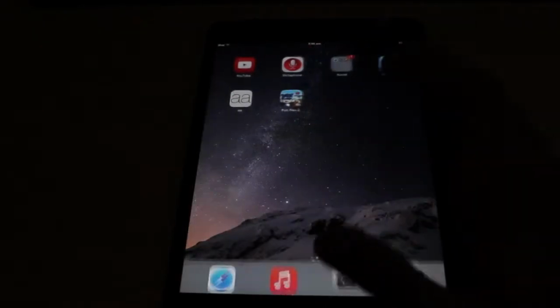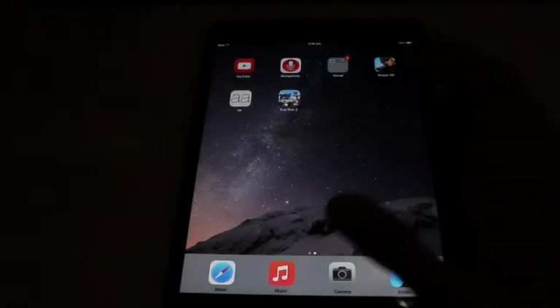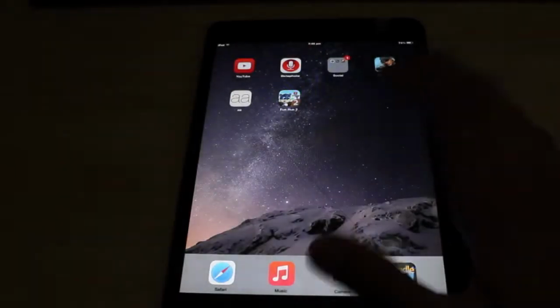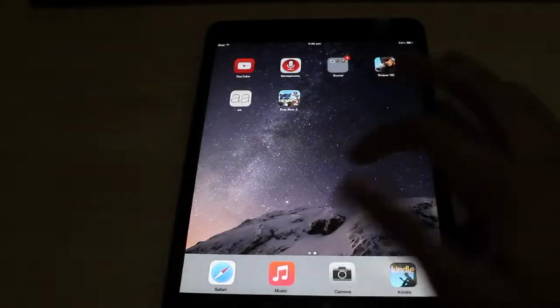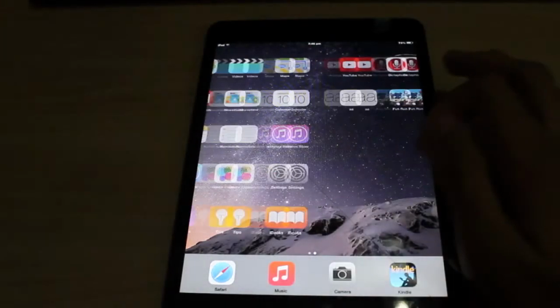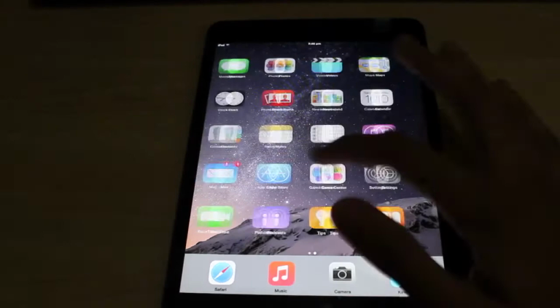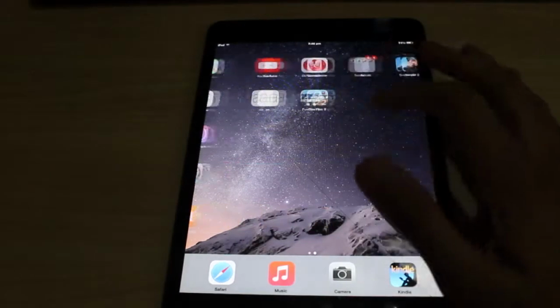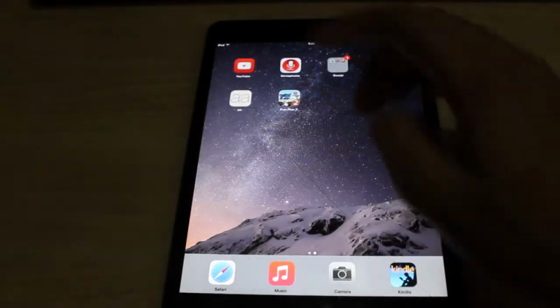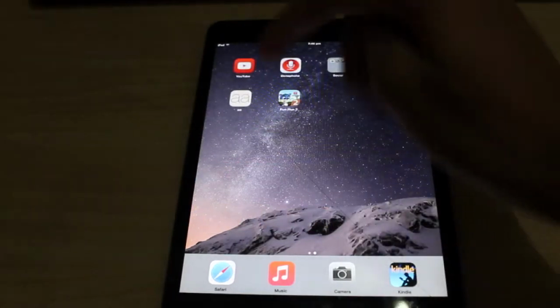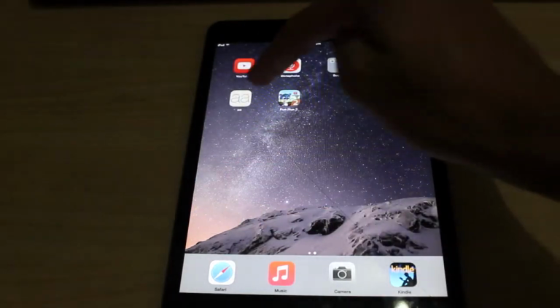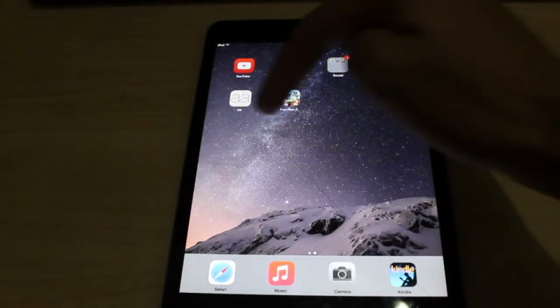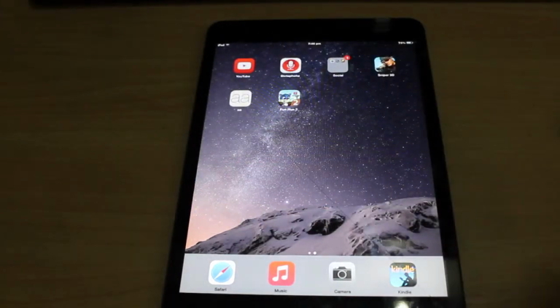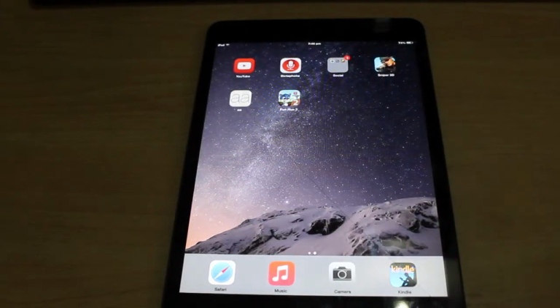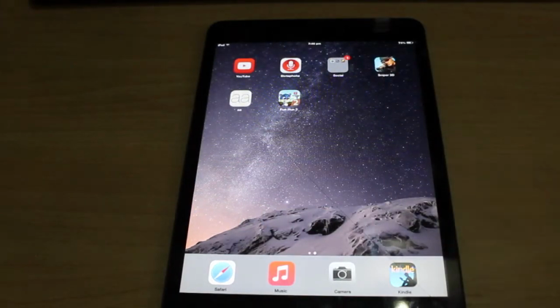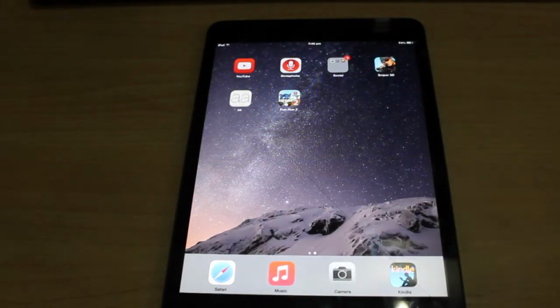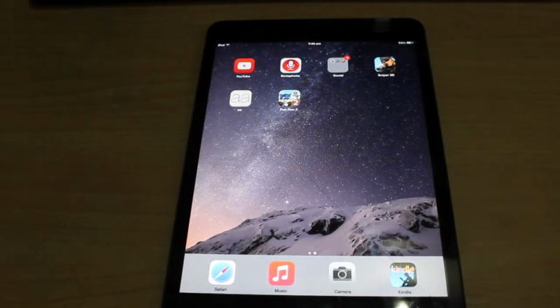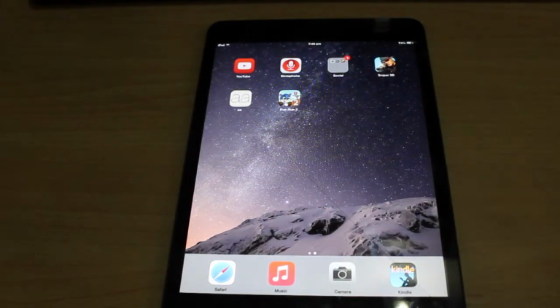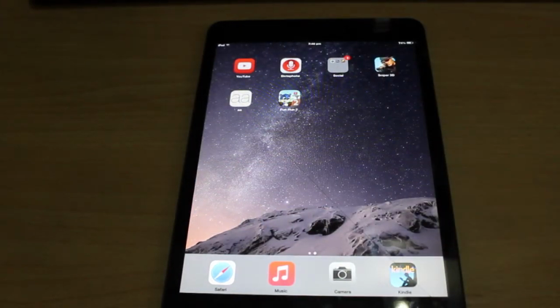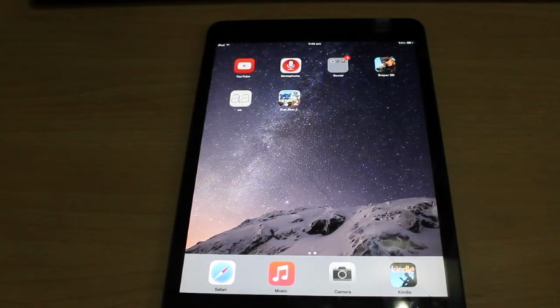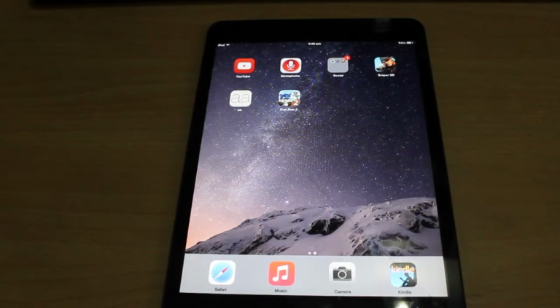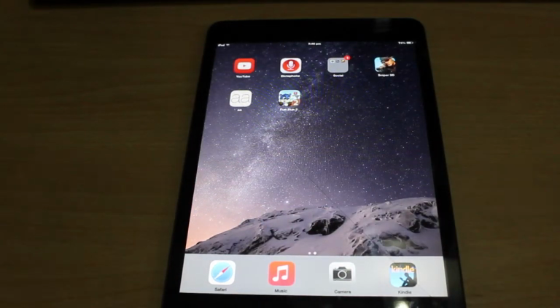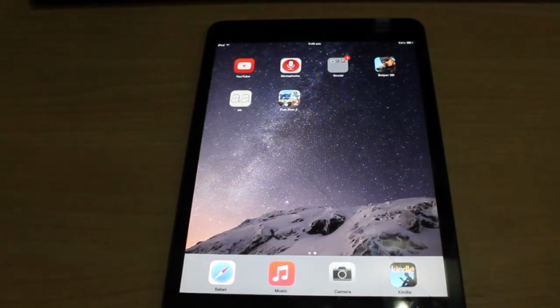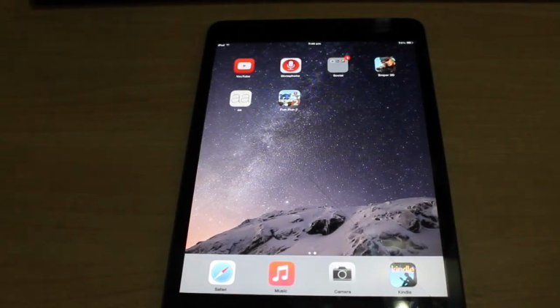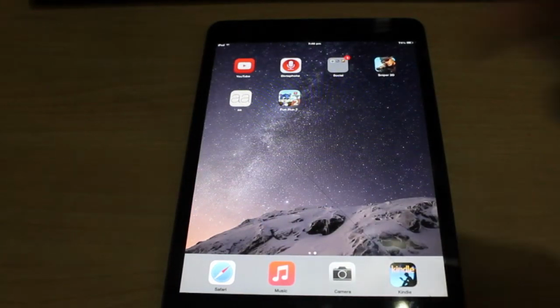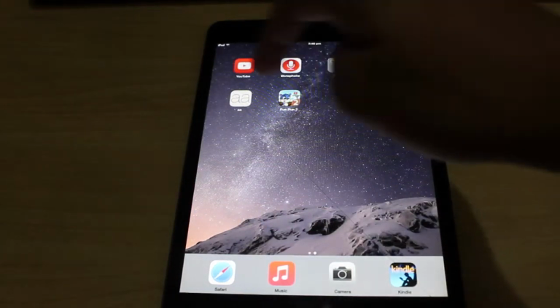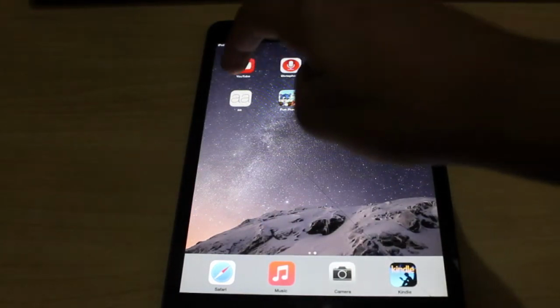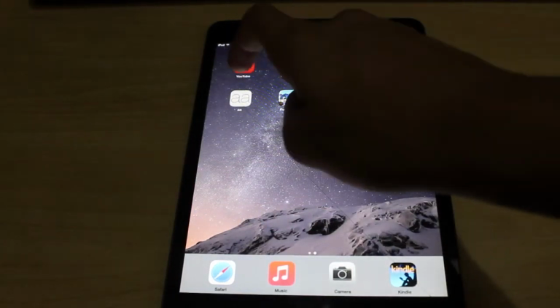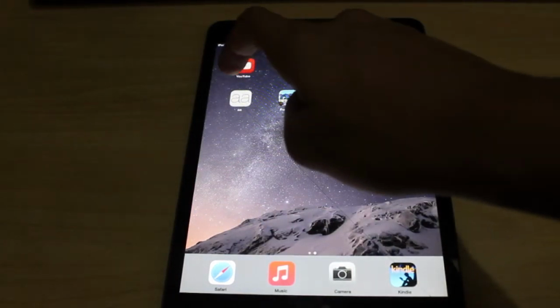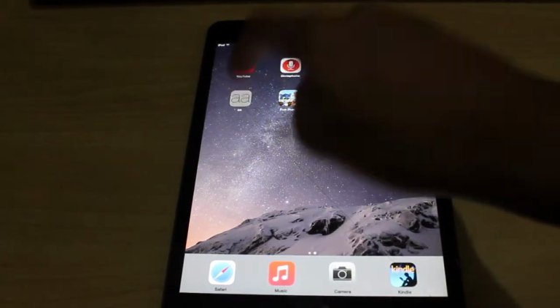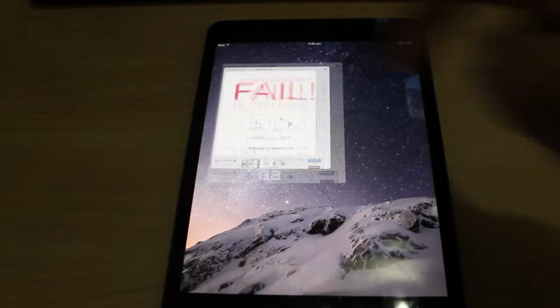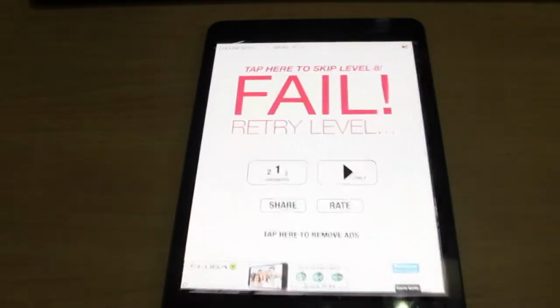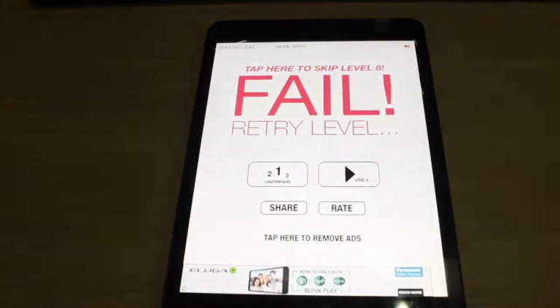Sorry, I'm on the wrong screen. This time I'm gonna be showing you about a game called 8A. Let me just open it up.